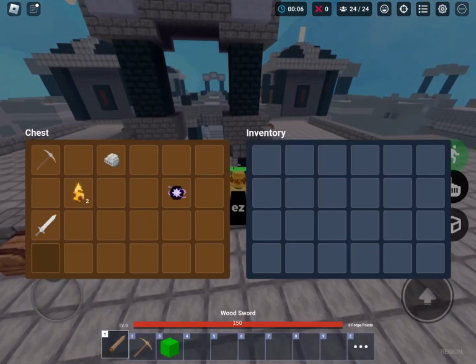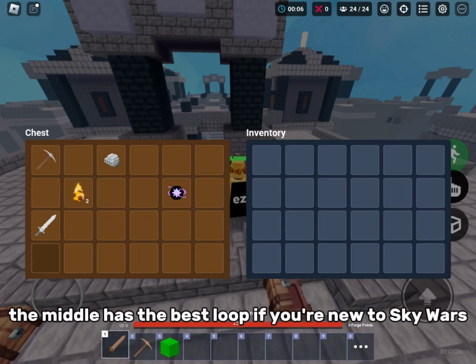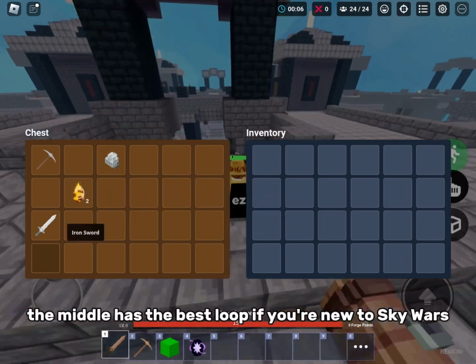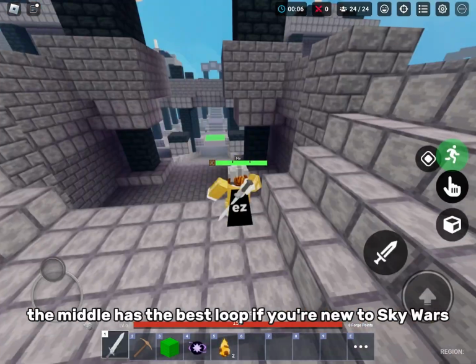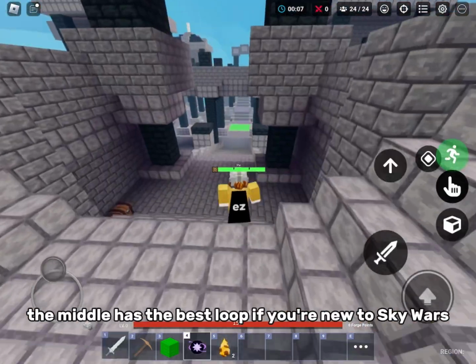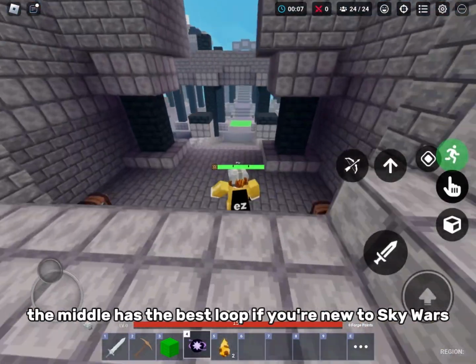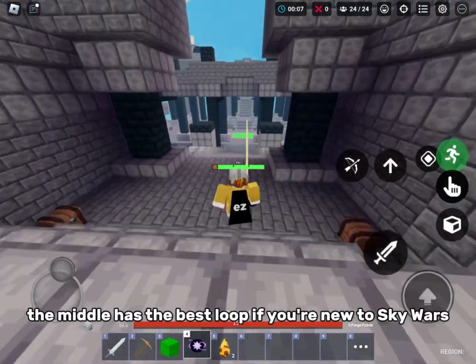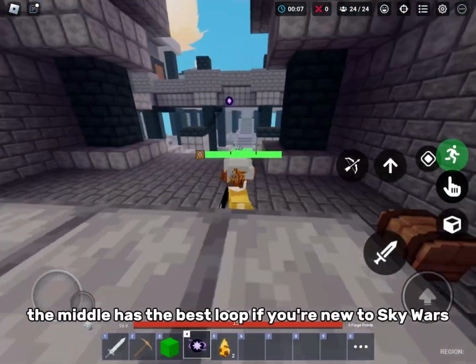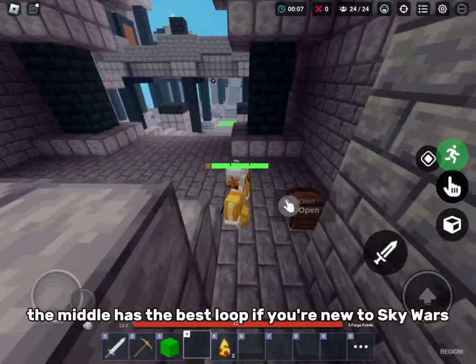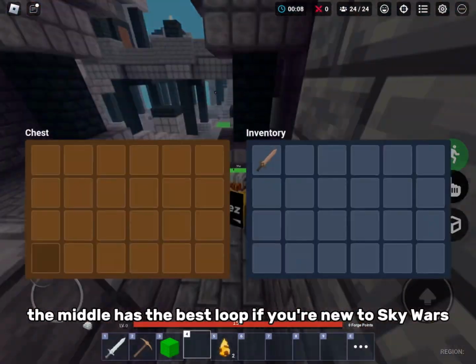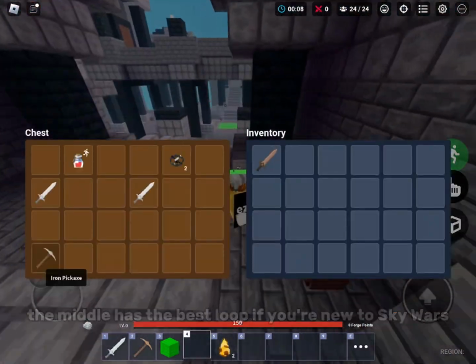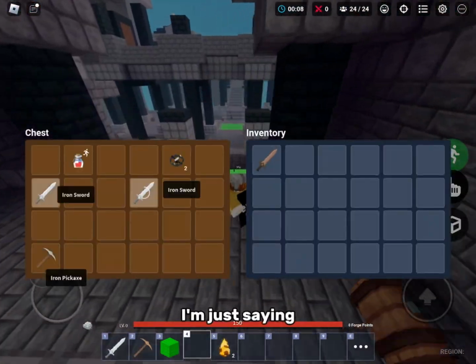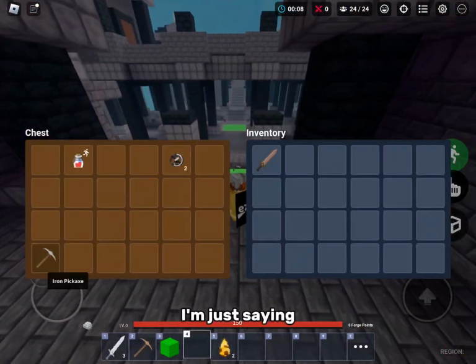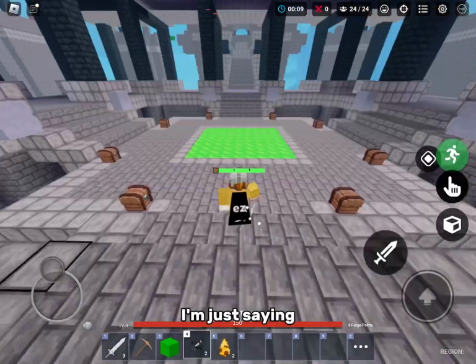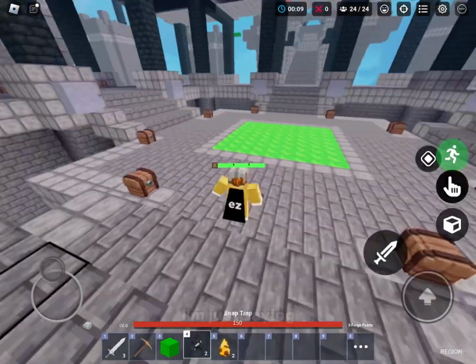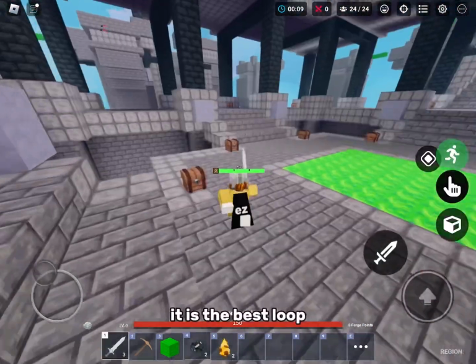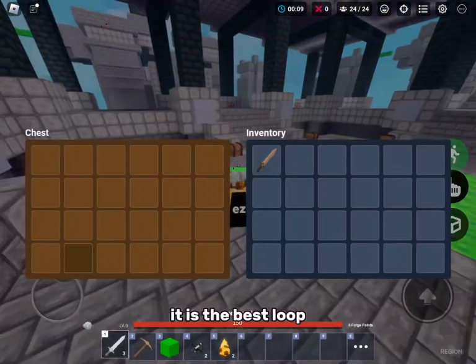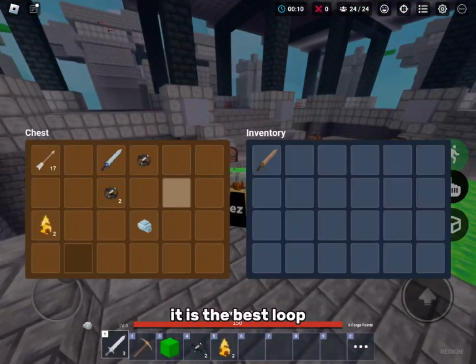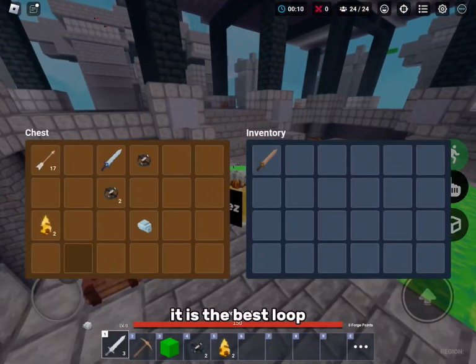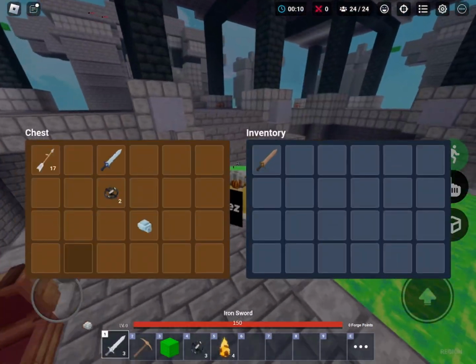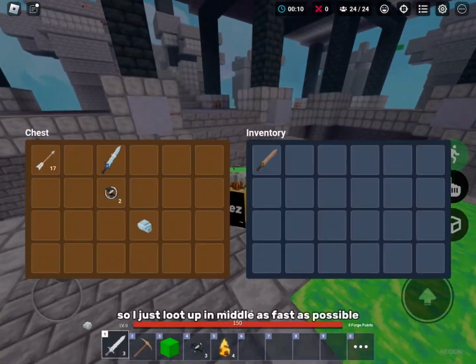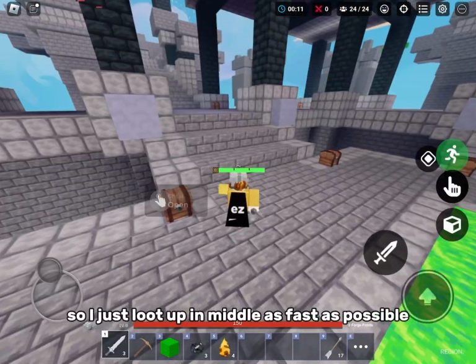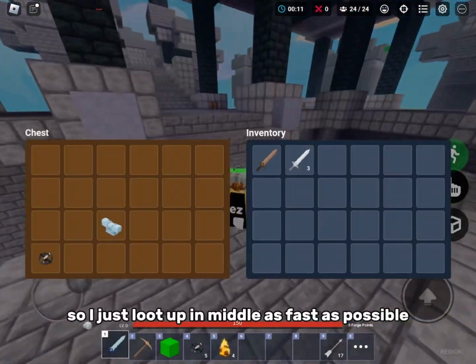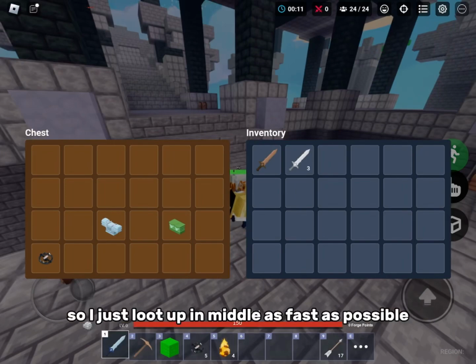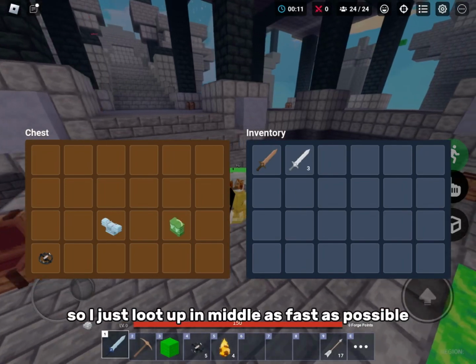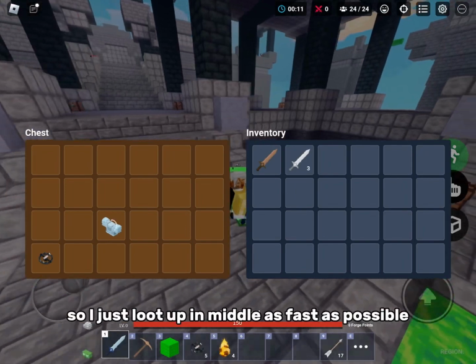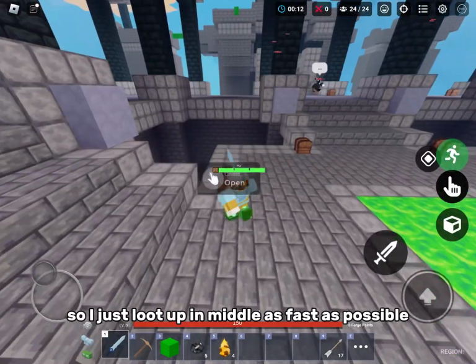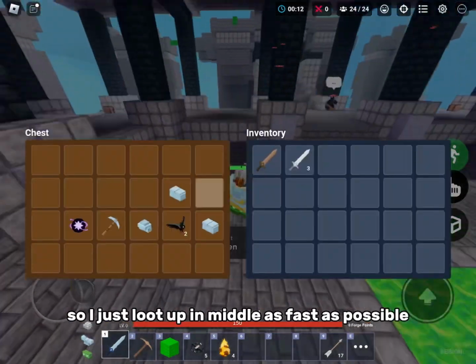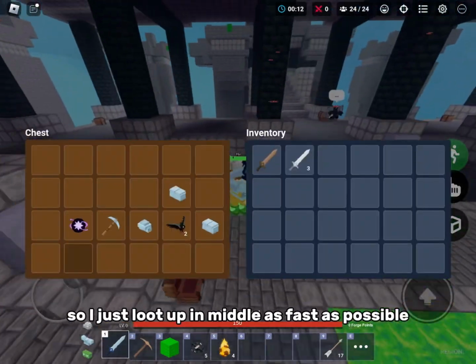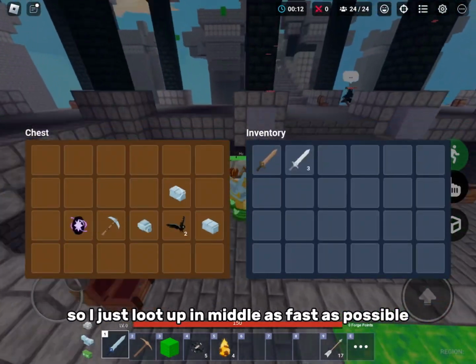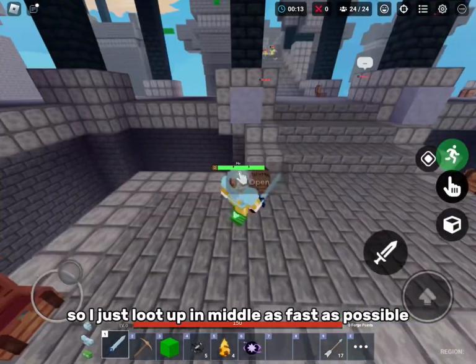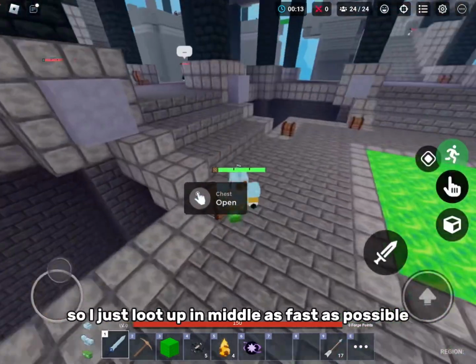The middle has the best loot — if you're new to Sky Wars, I'm just saying, it has the best loot. So I just loot up in middle as fast as possible.